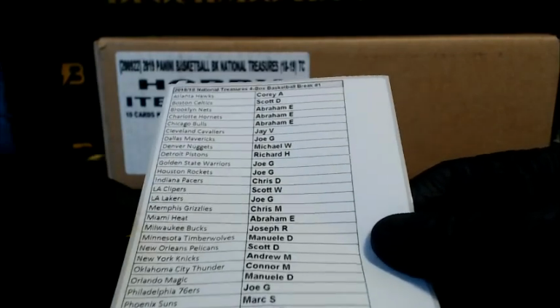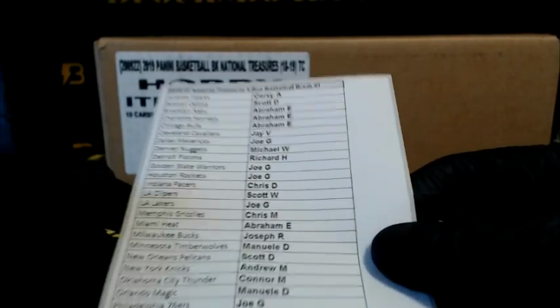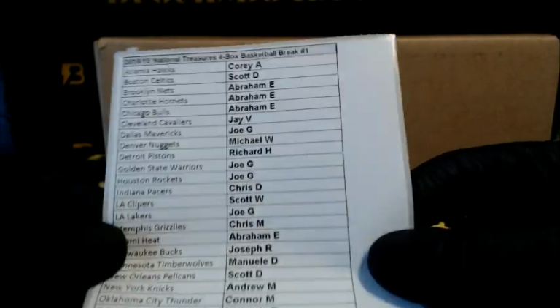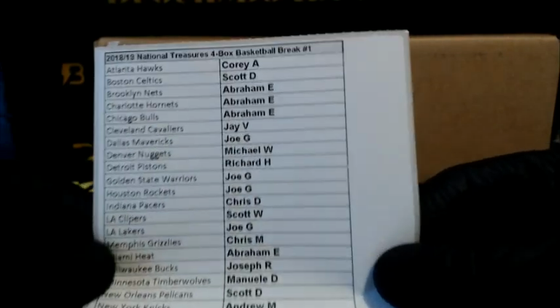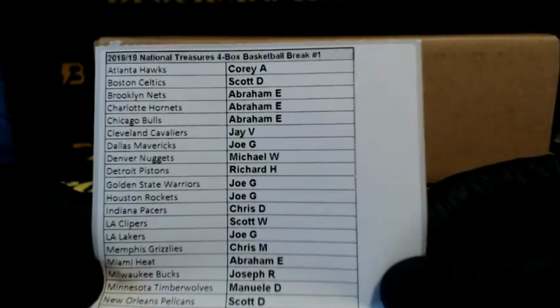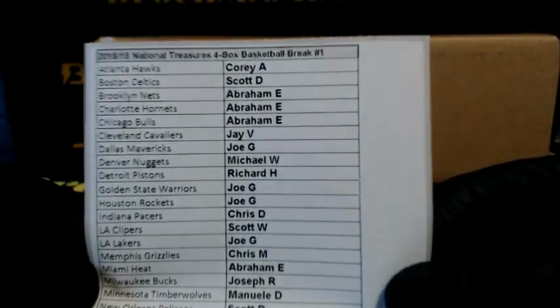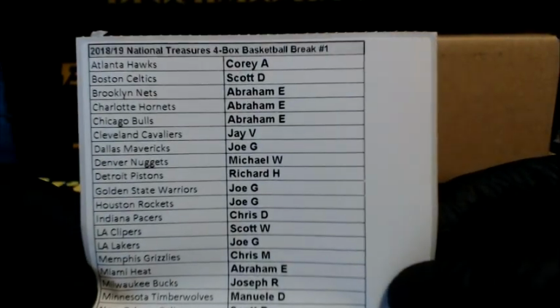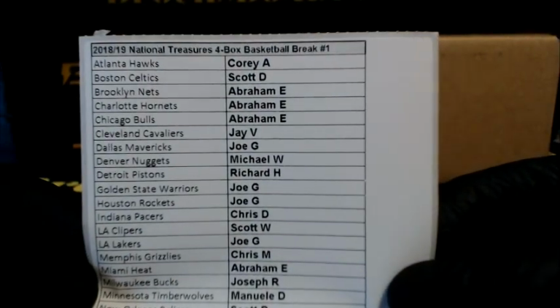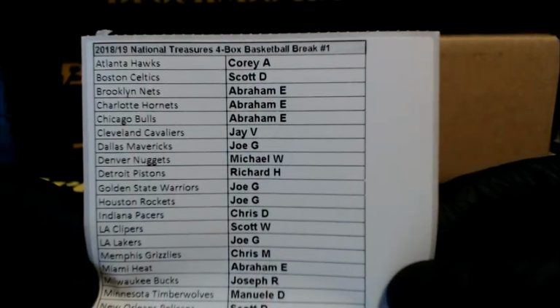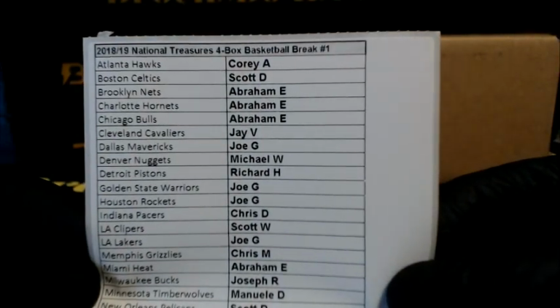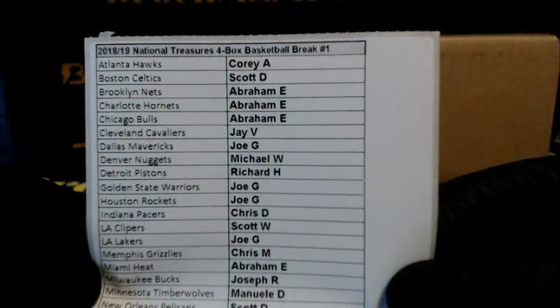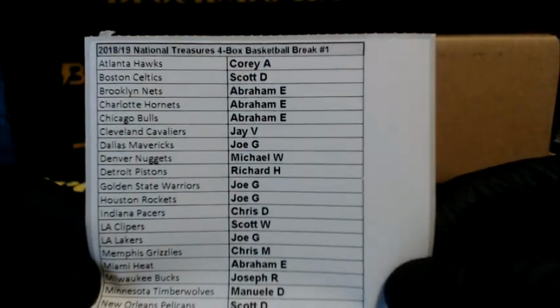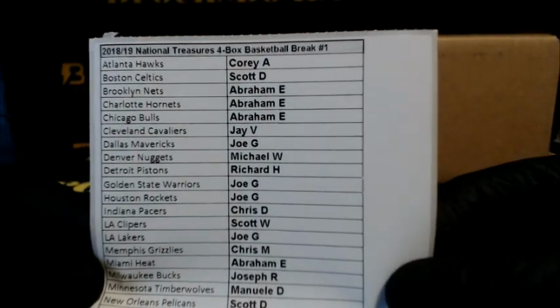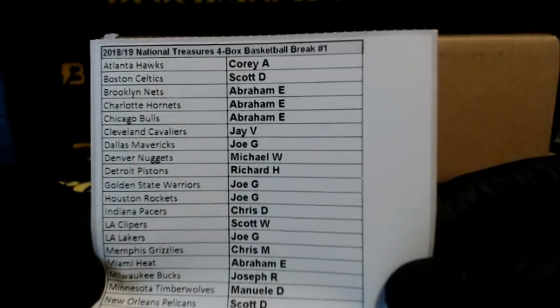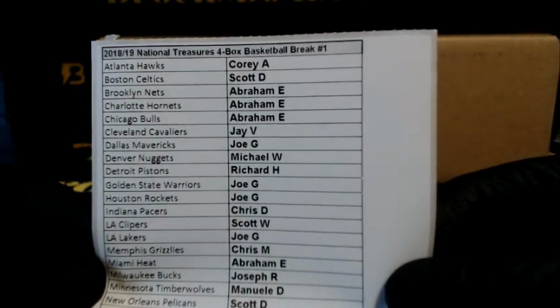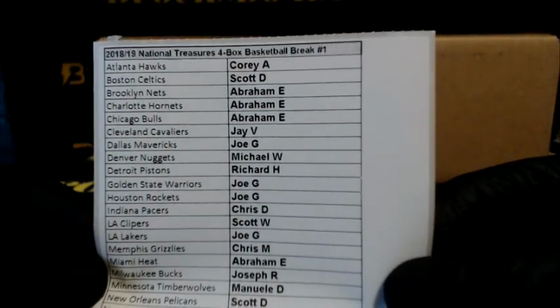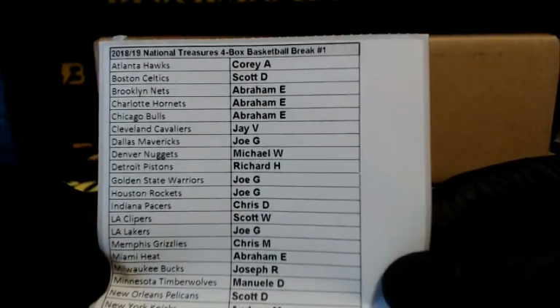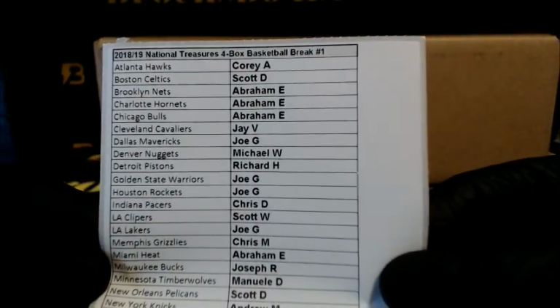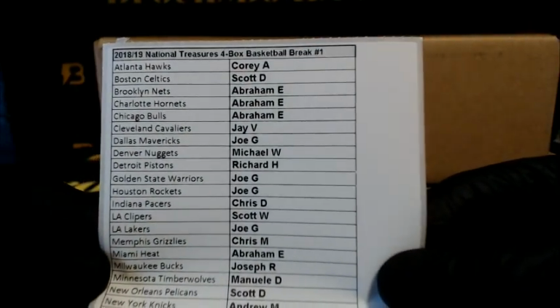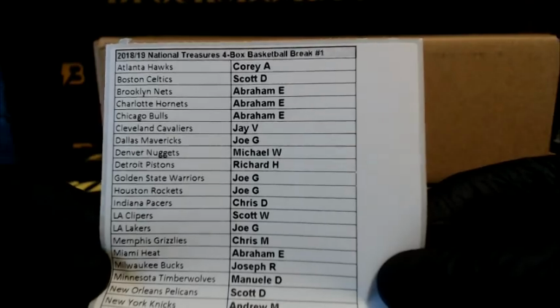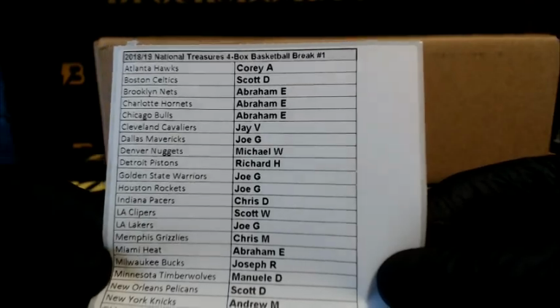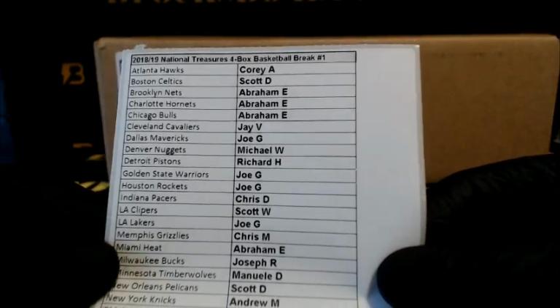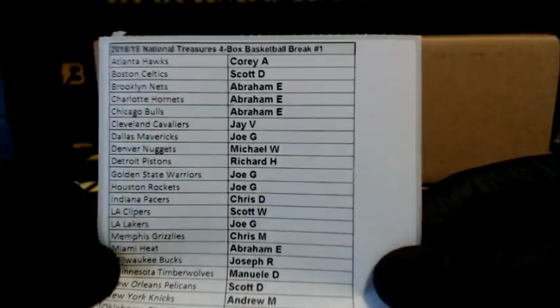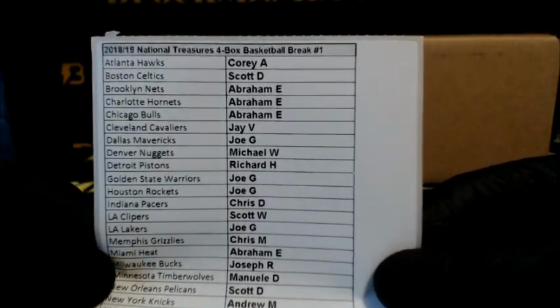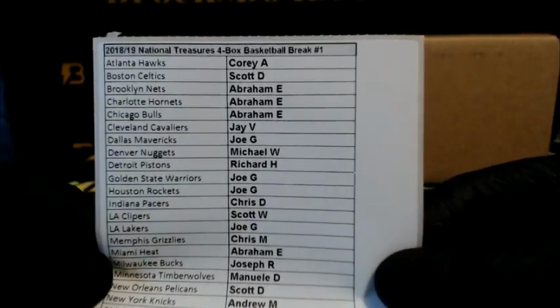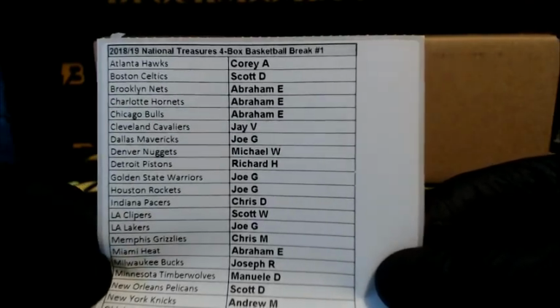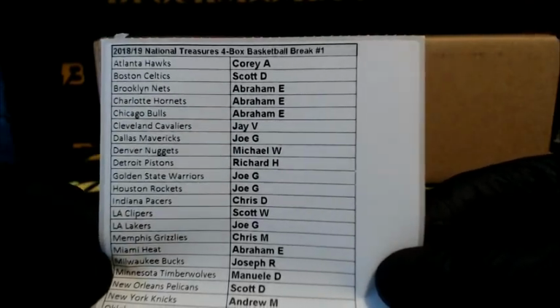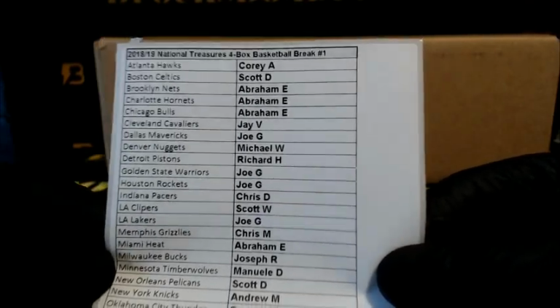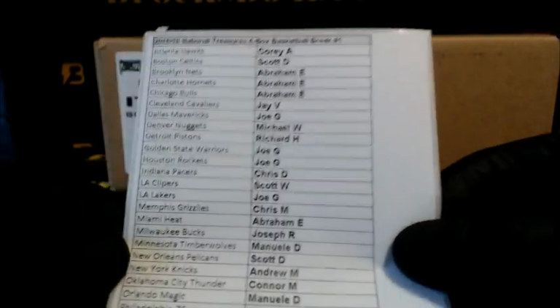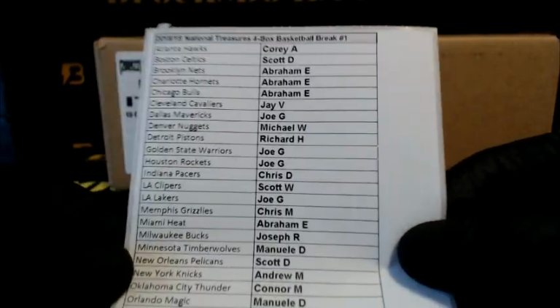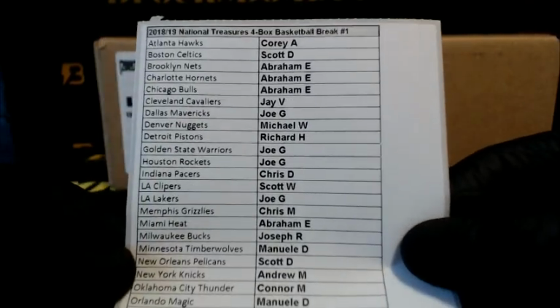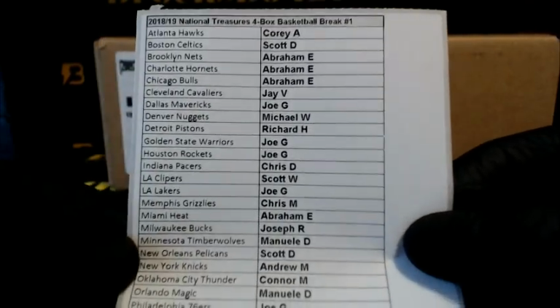Alright, 2018-19 National Treasures four-box full case break number one. Good luck everyone.